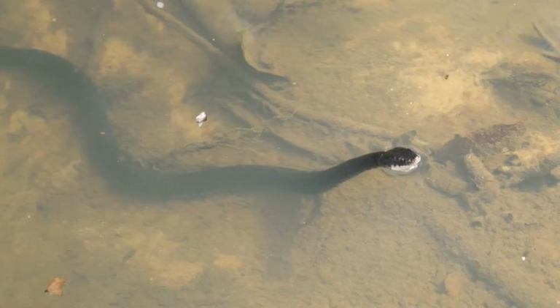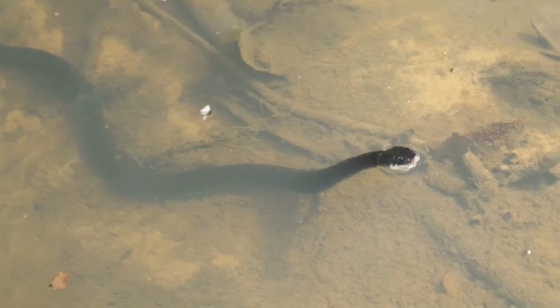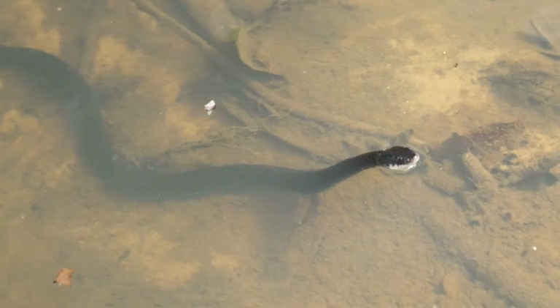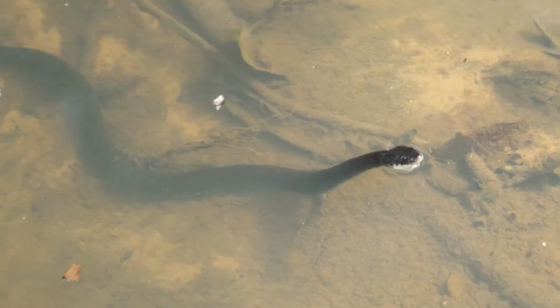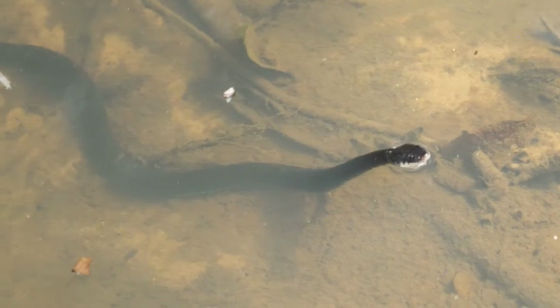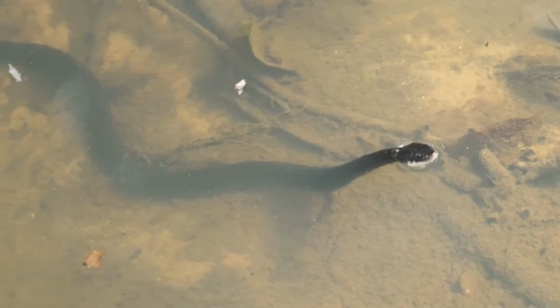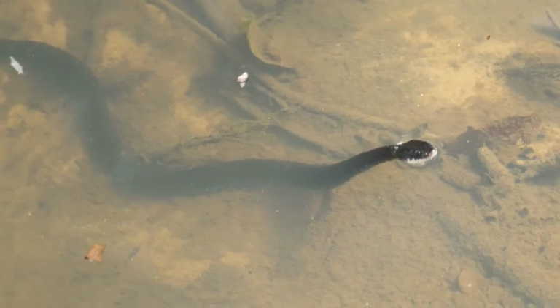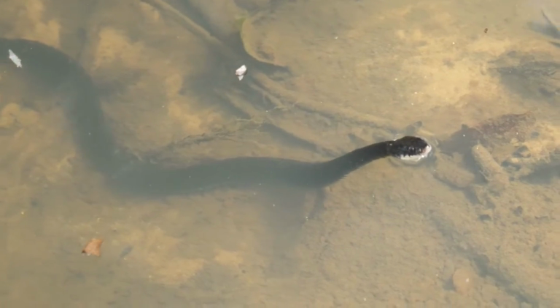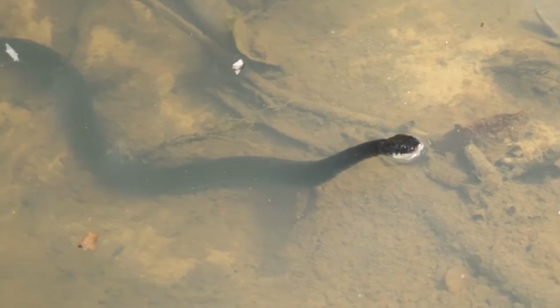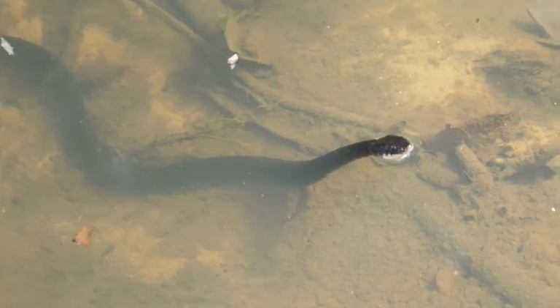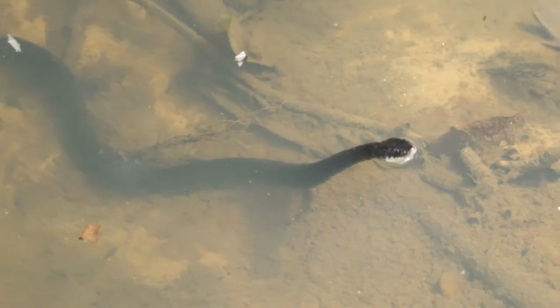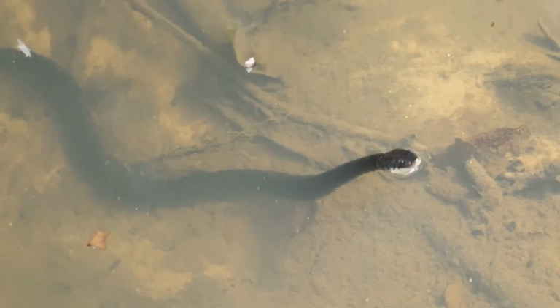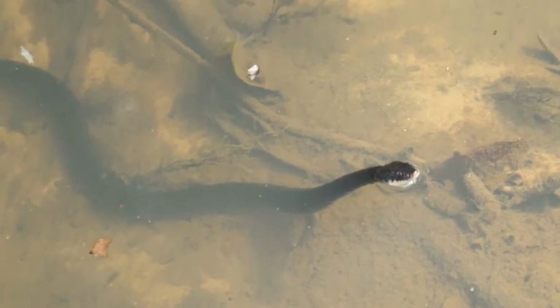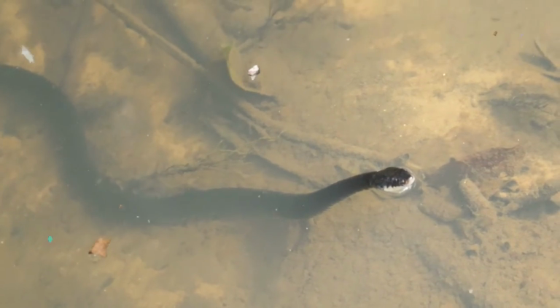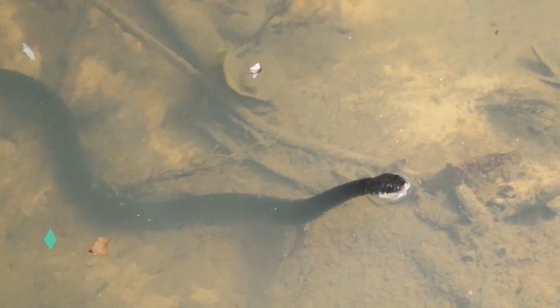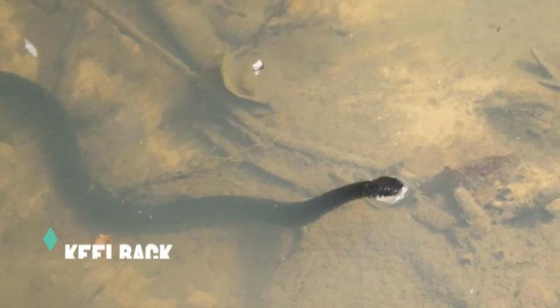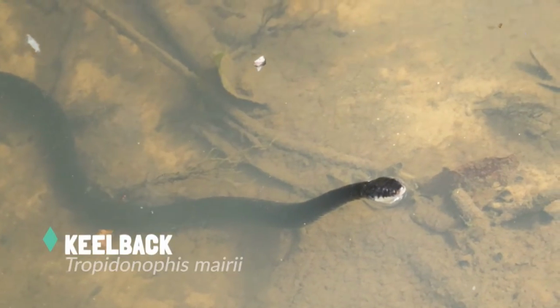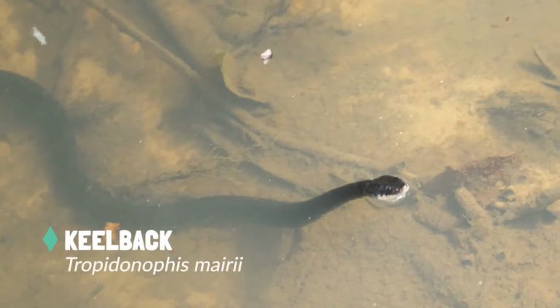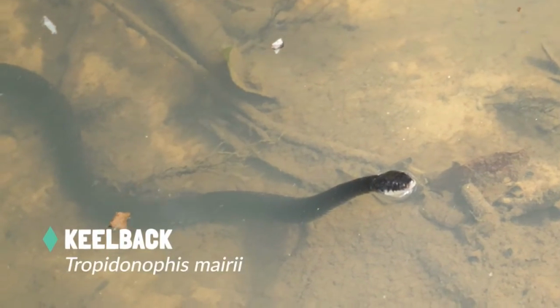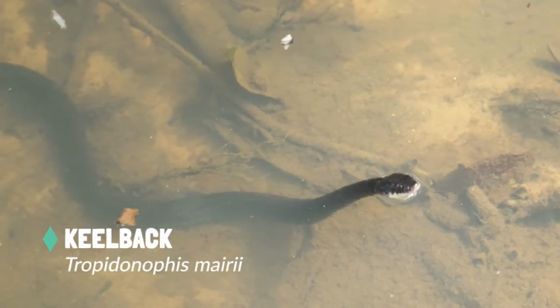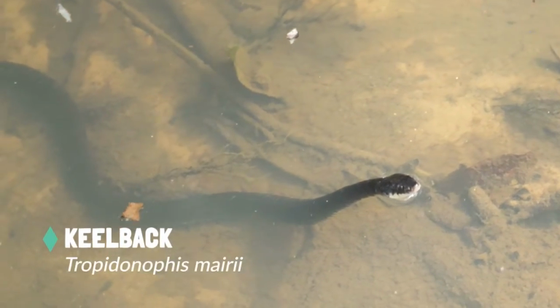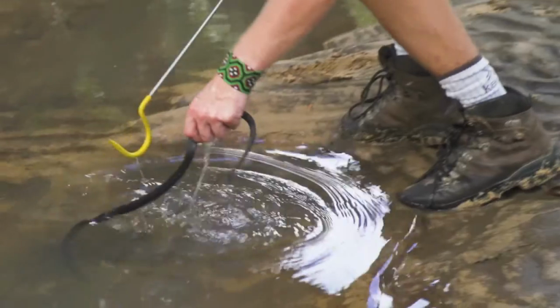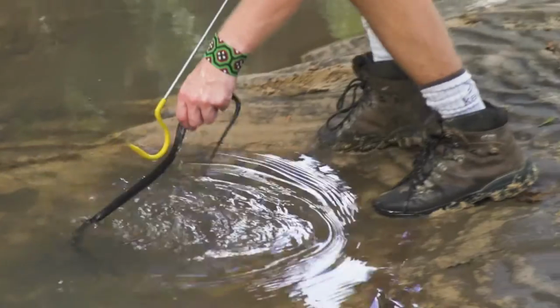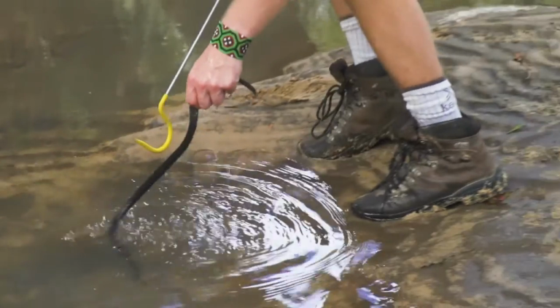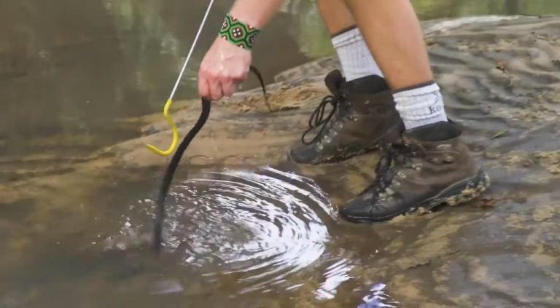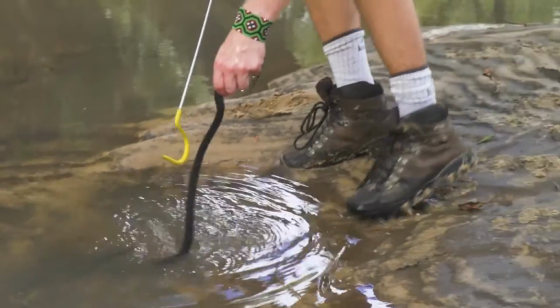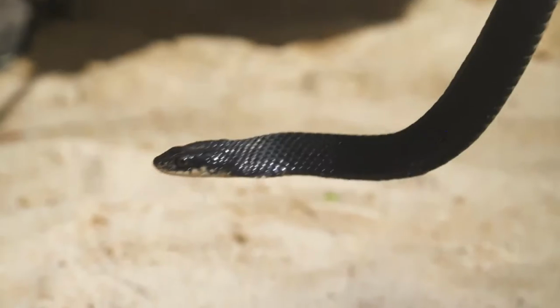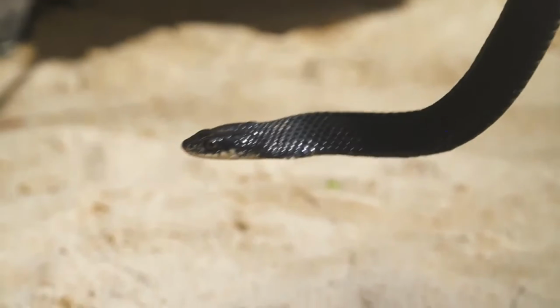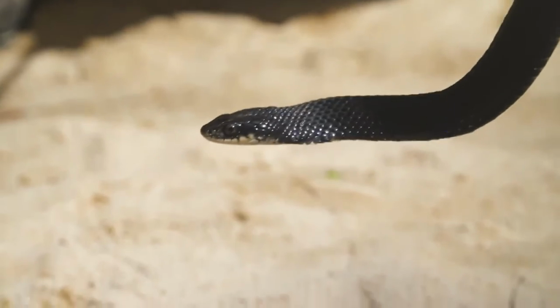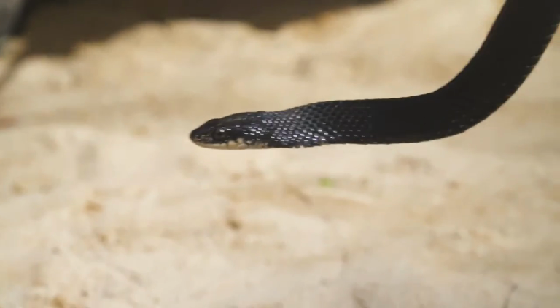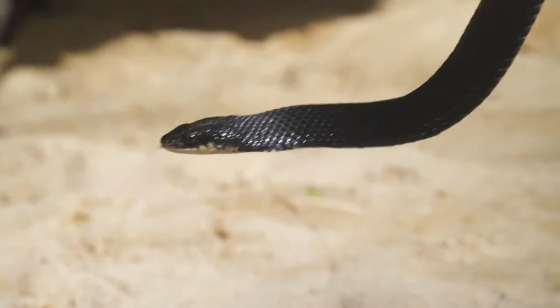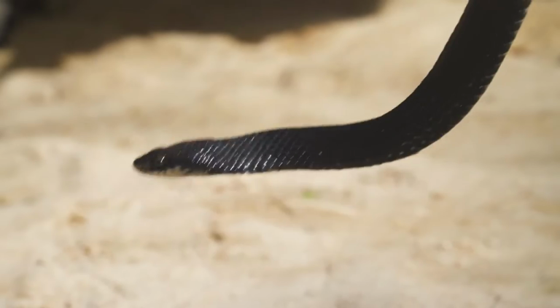Check that out. It's a freshwater snake, or keelback. It's a non-venomous snake.